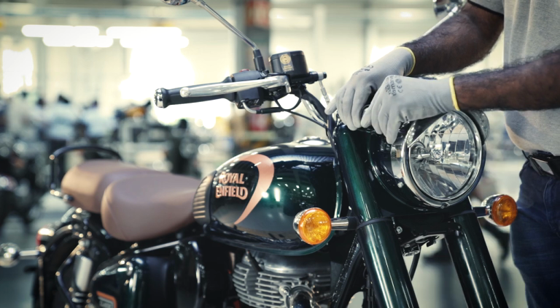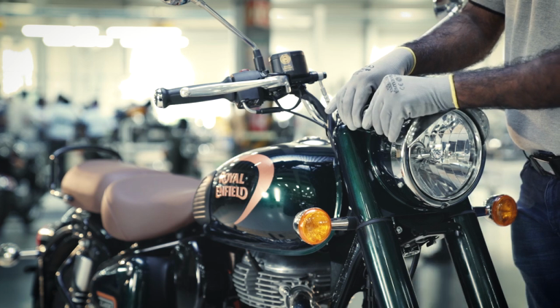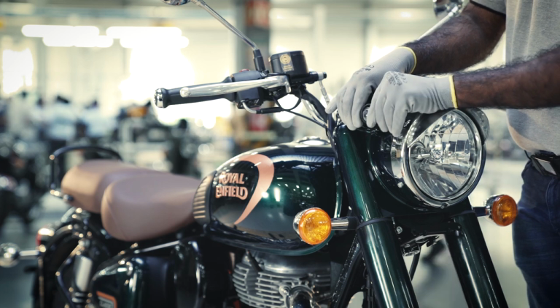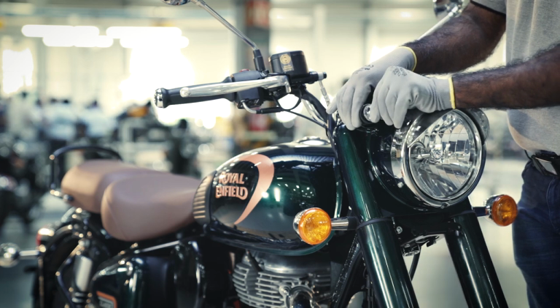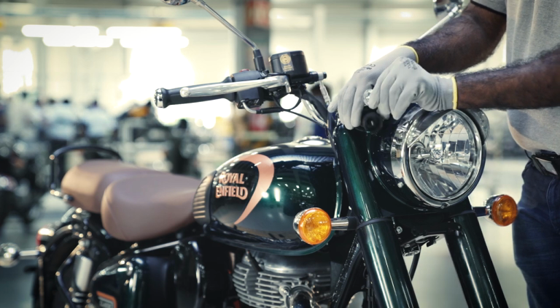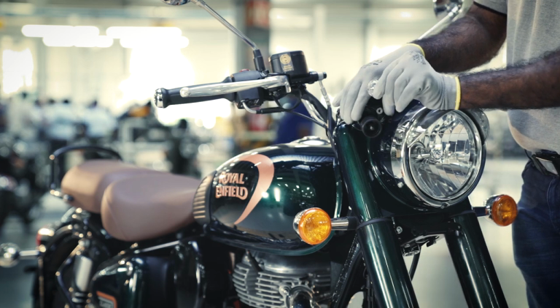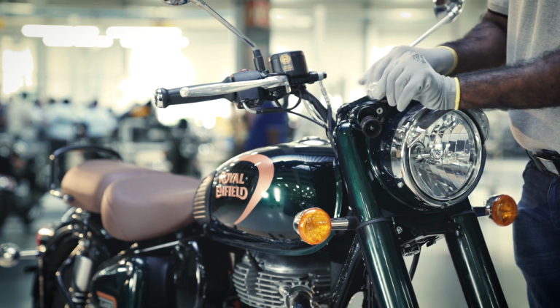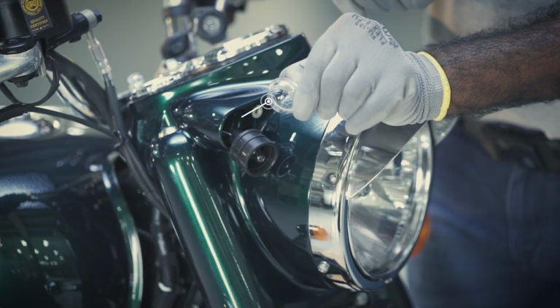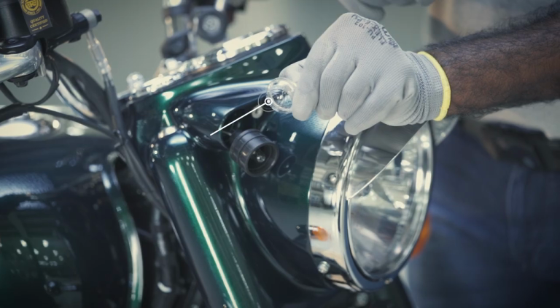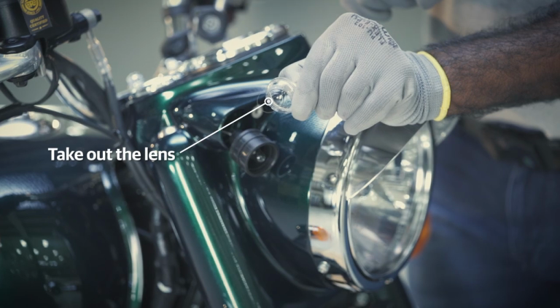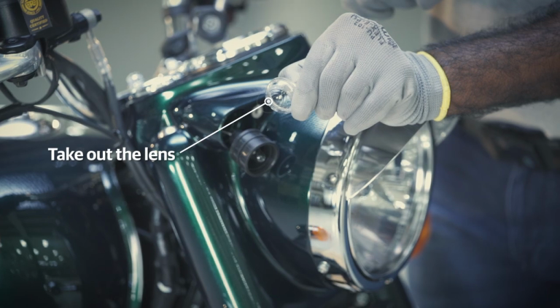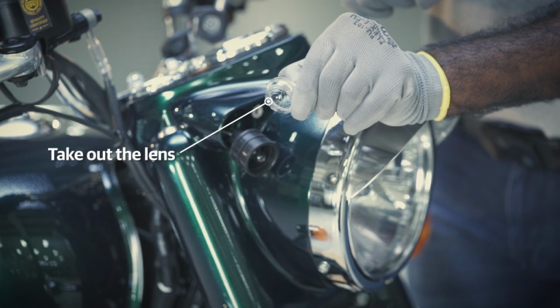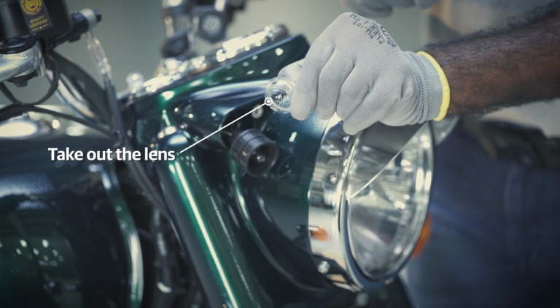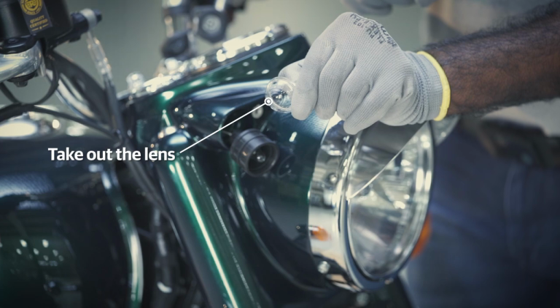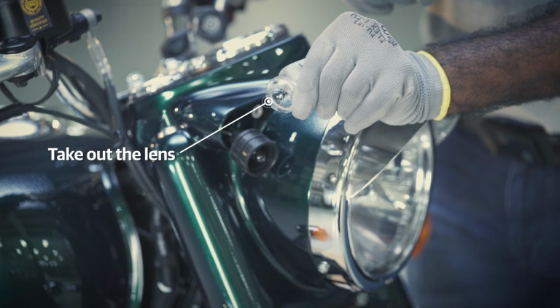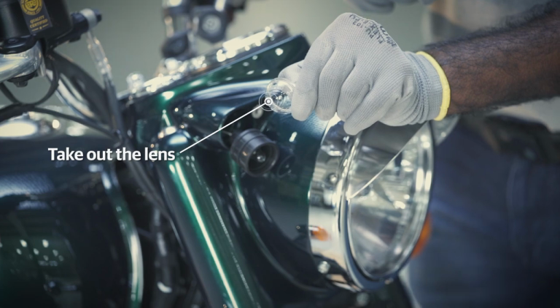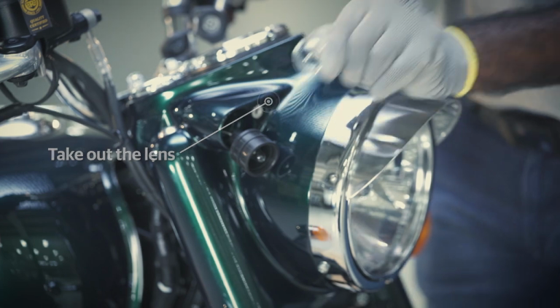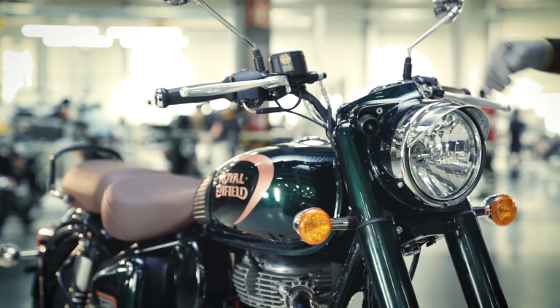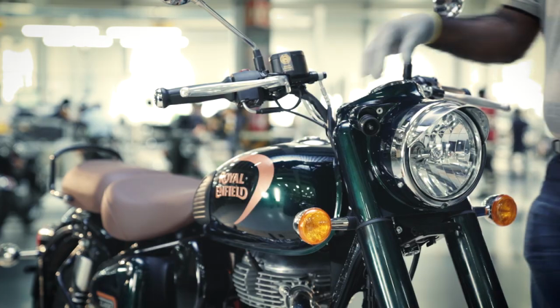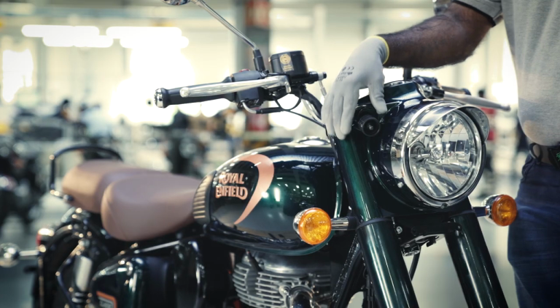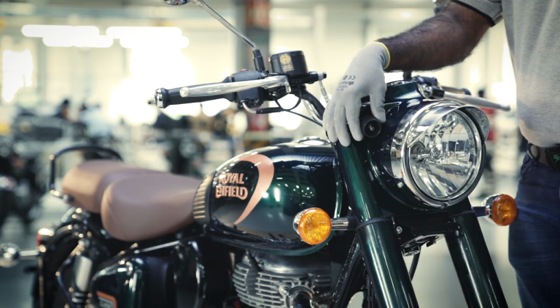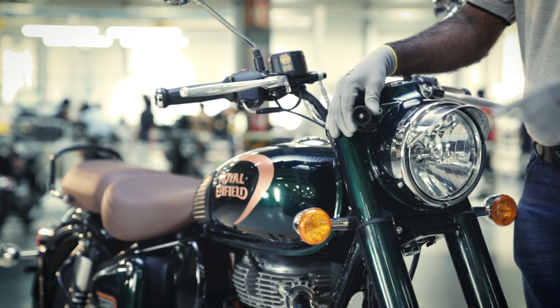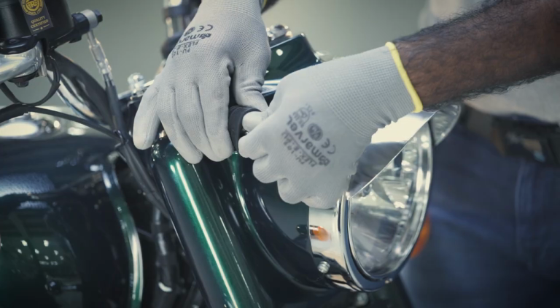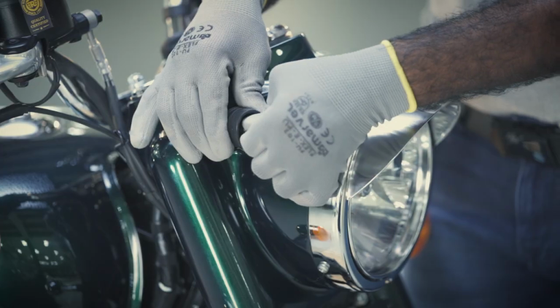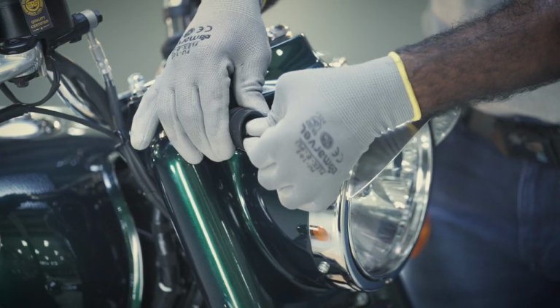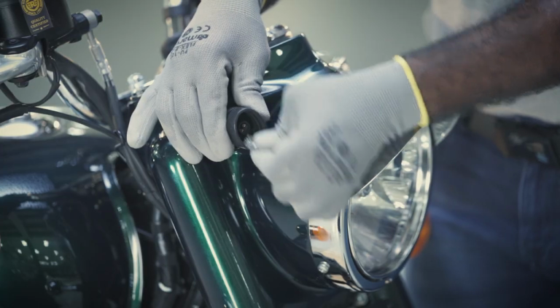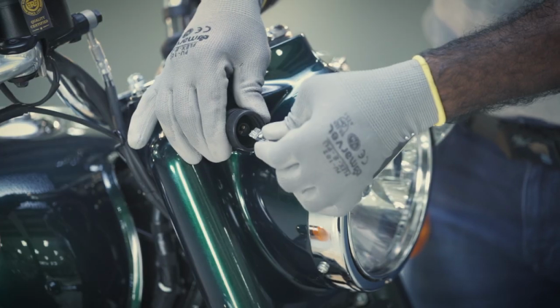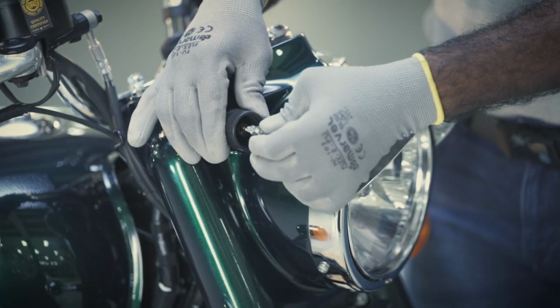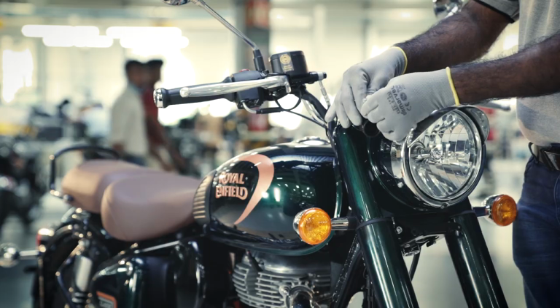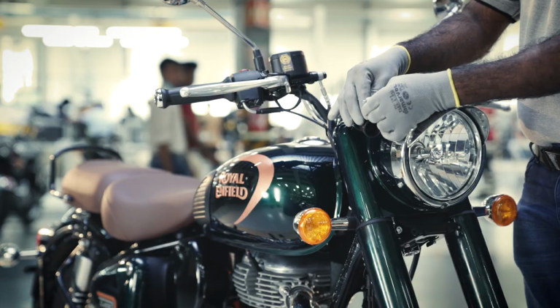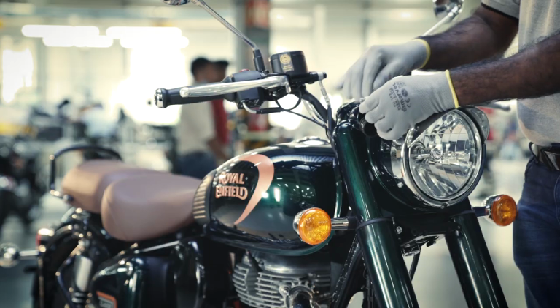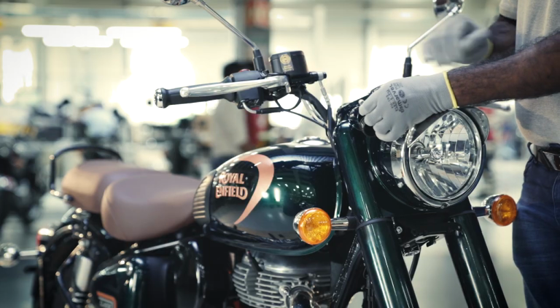Take out the lens from the rubber boot. Pull out the bulb from the holder.